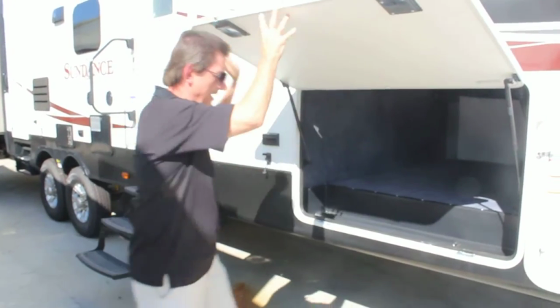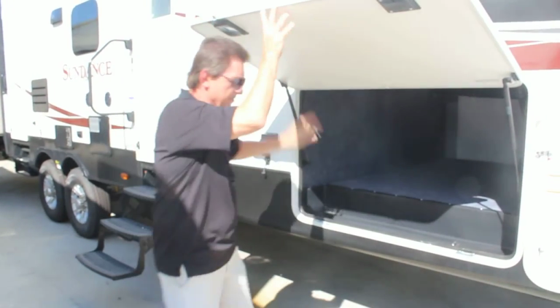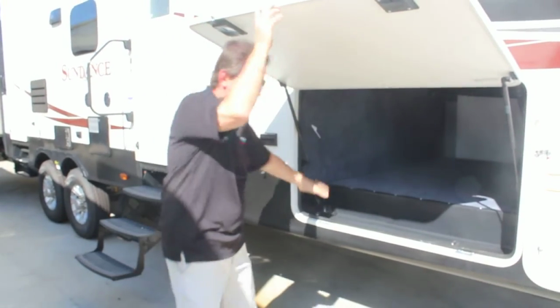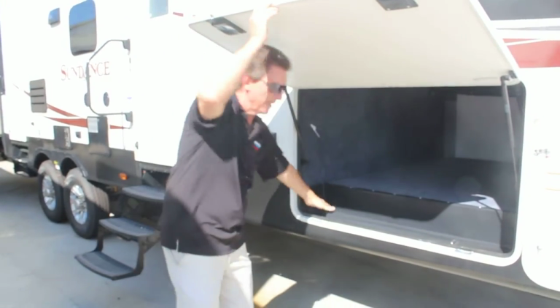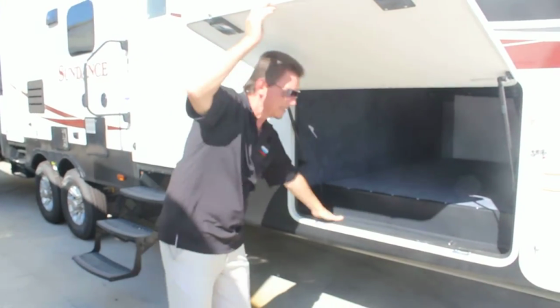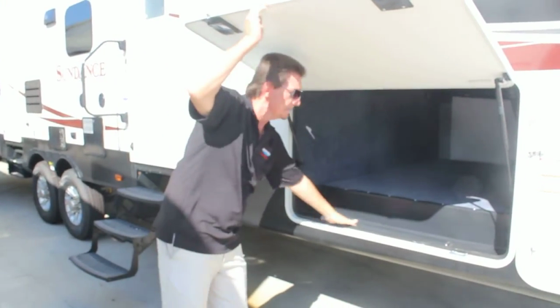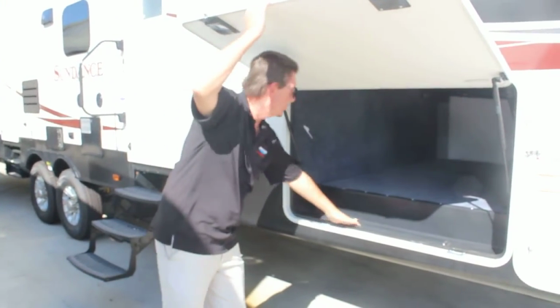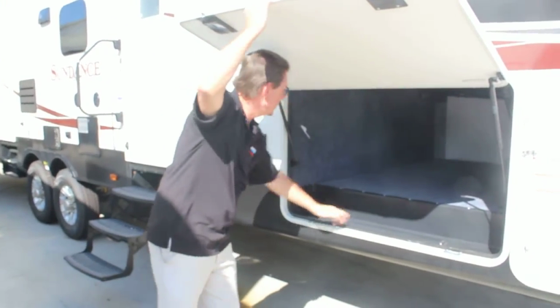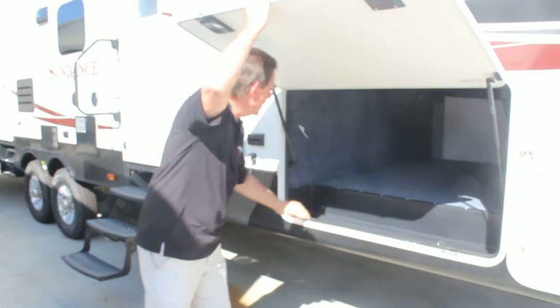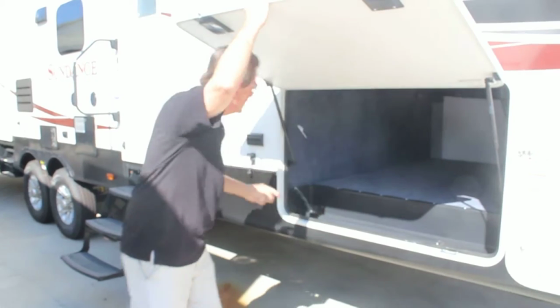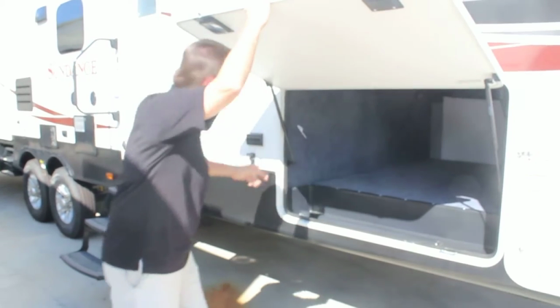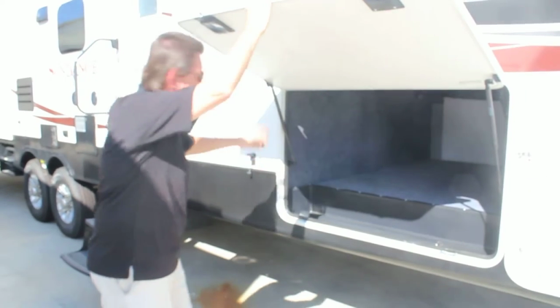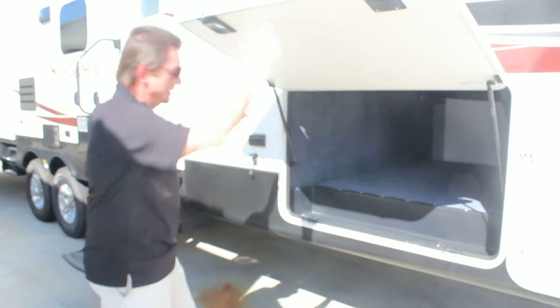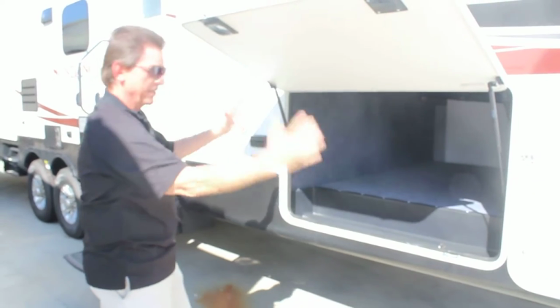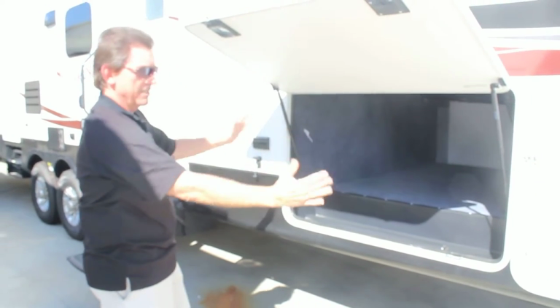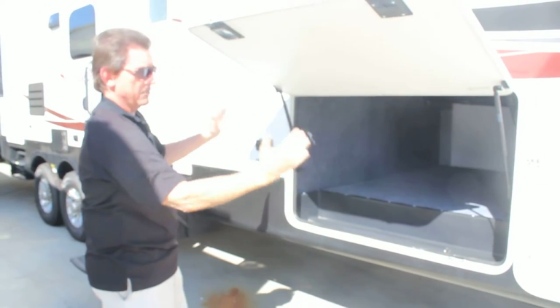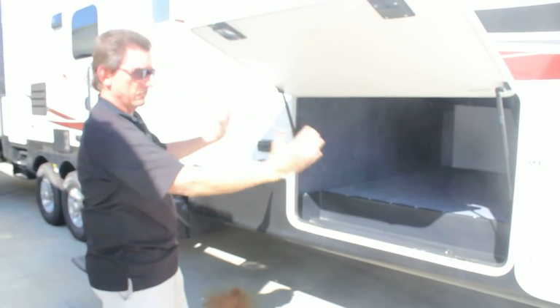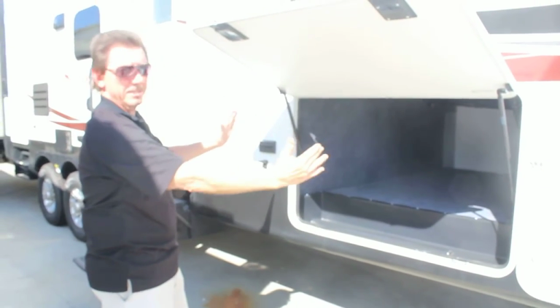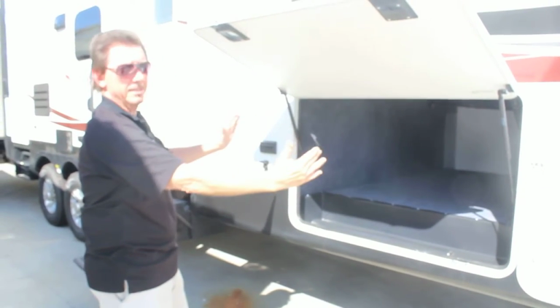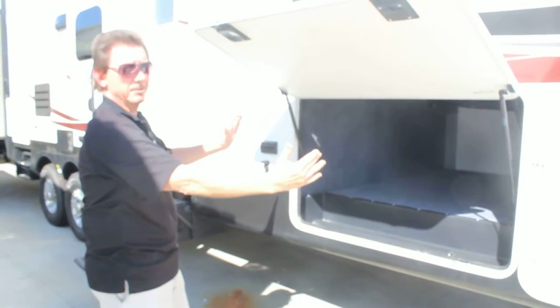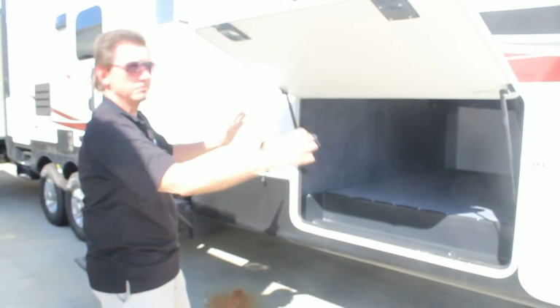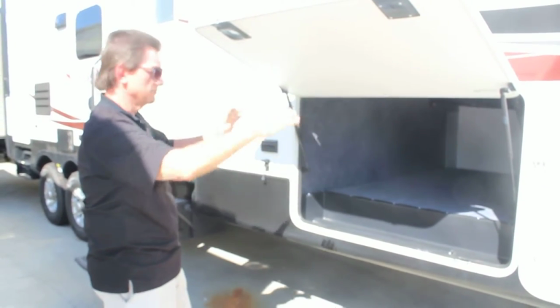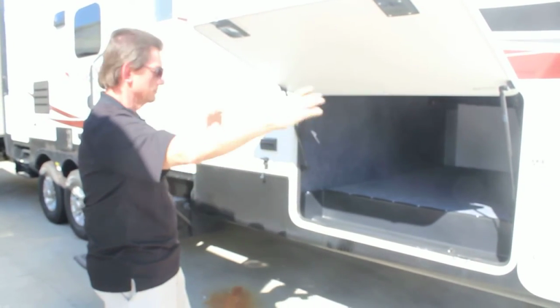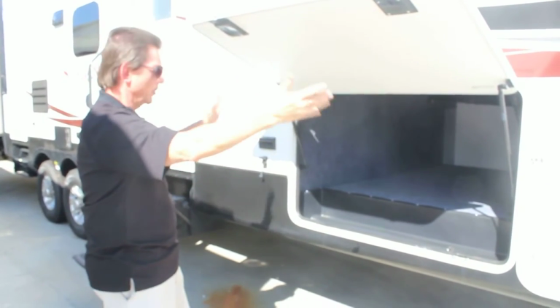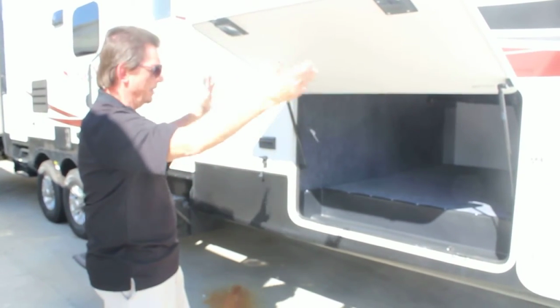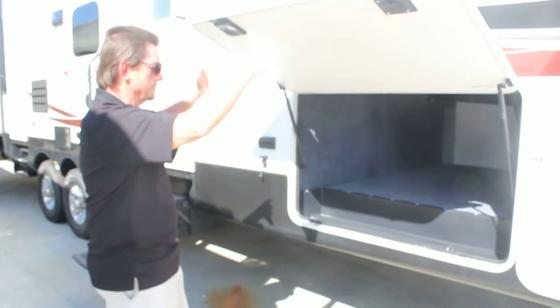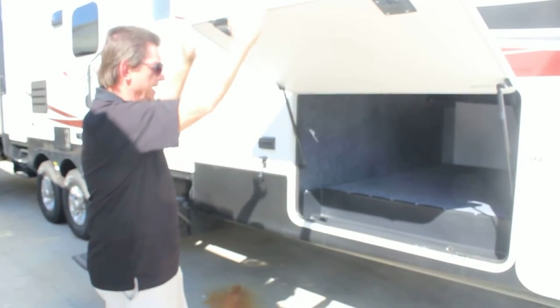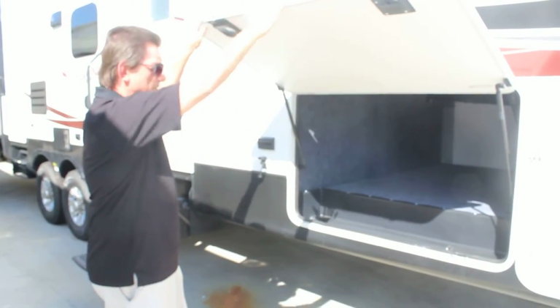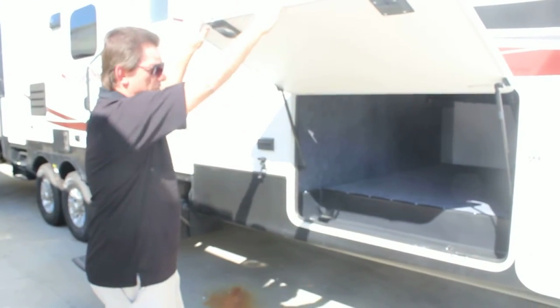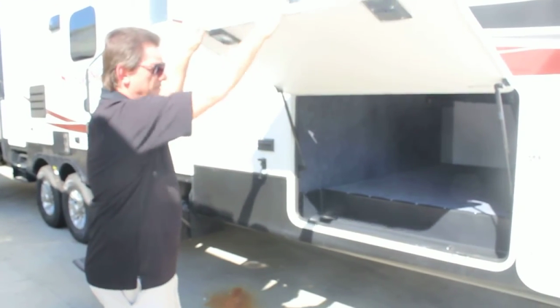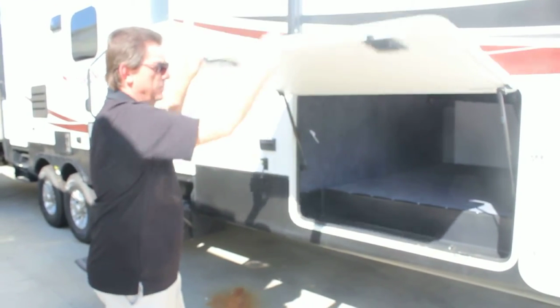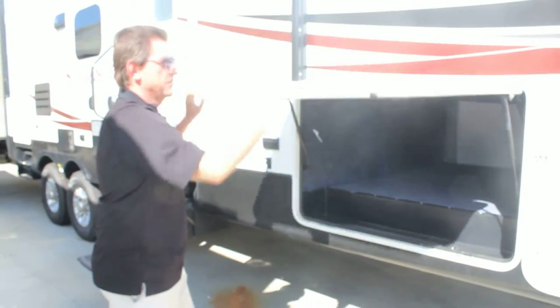It has plastic lining to keep the weather out, a nice rectangle design, and no pipes hanging all over the place.